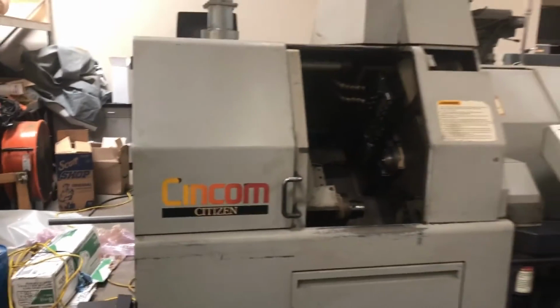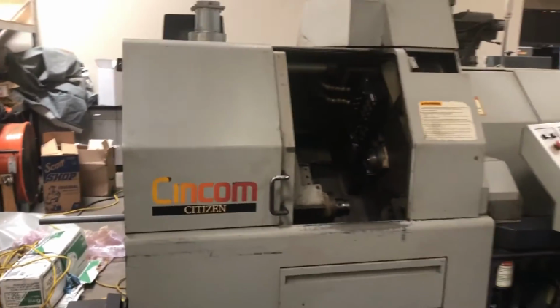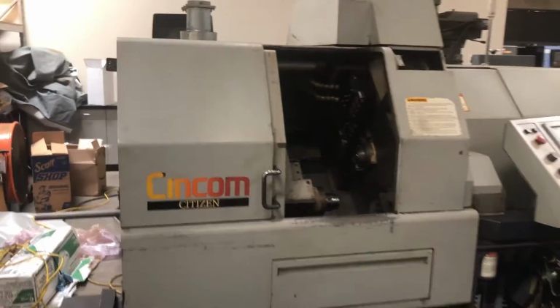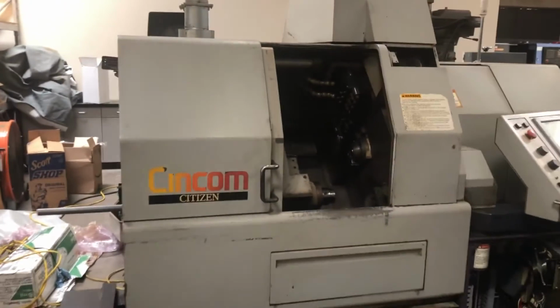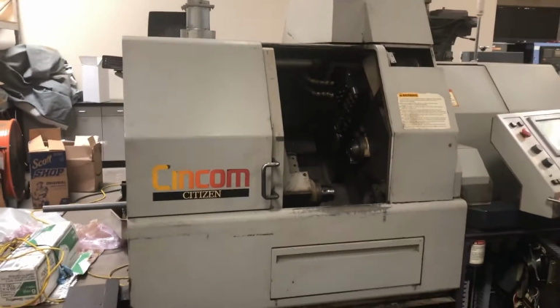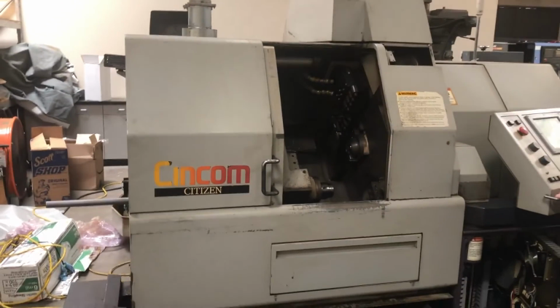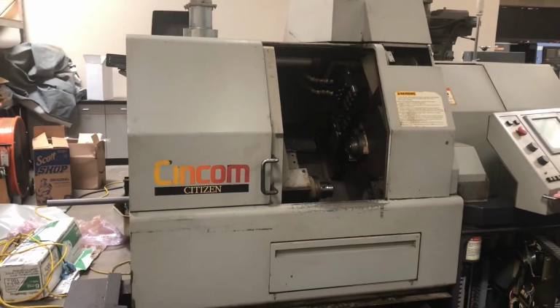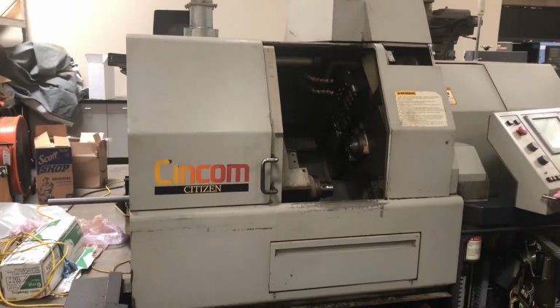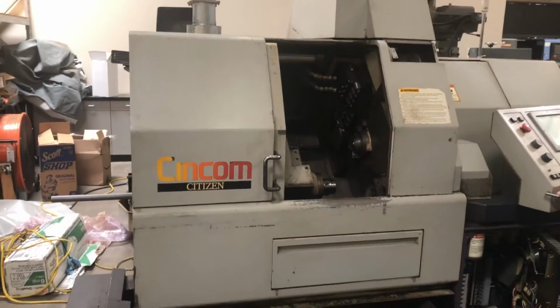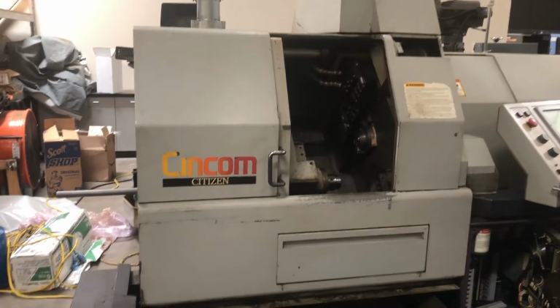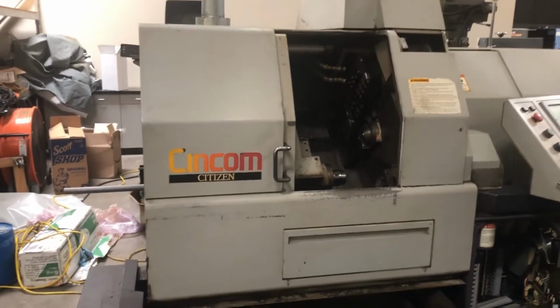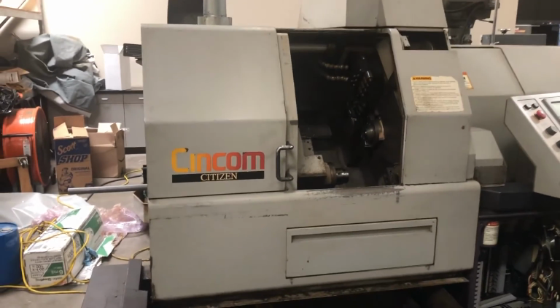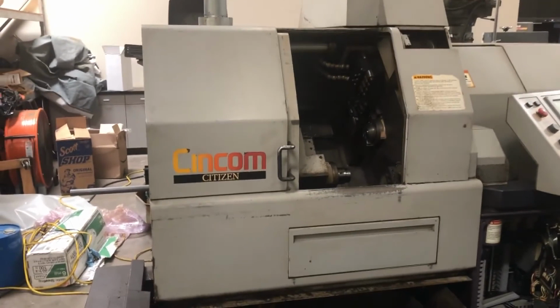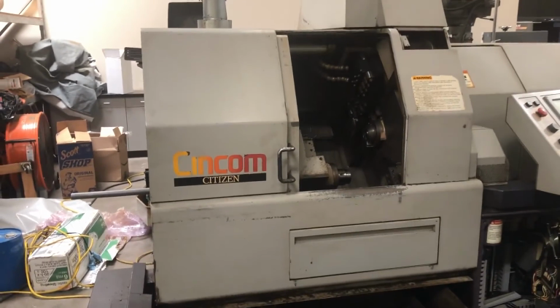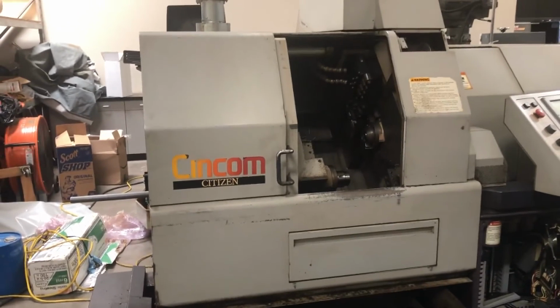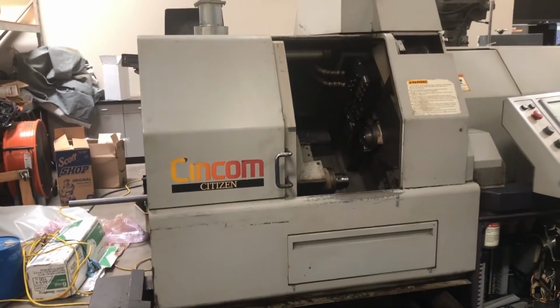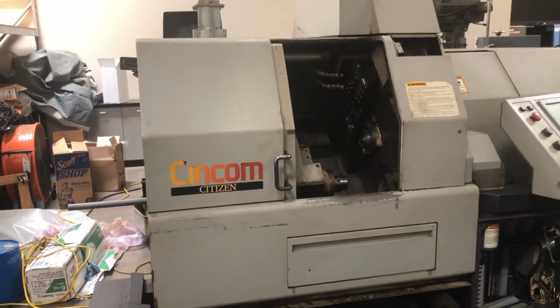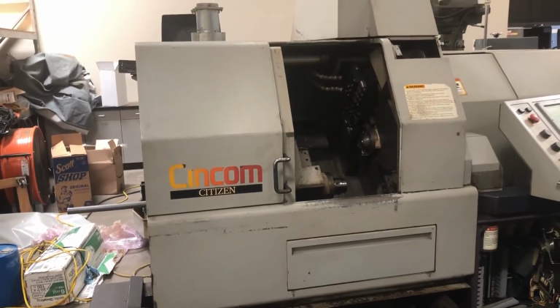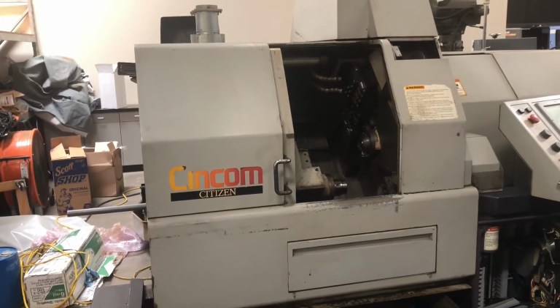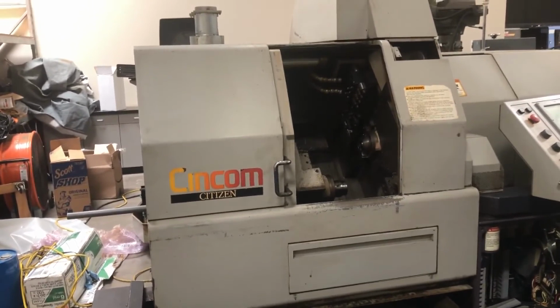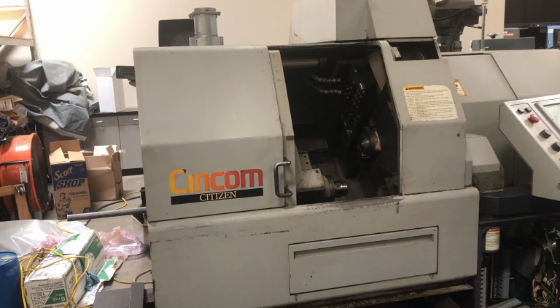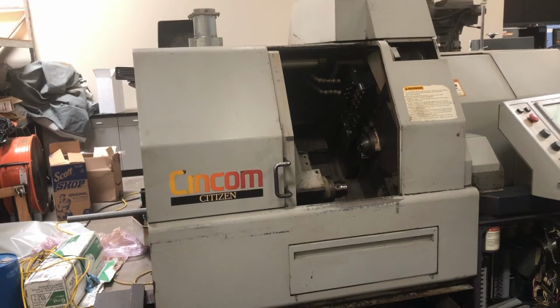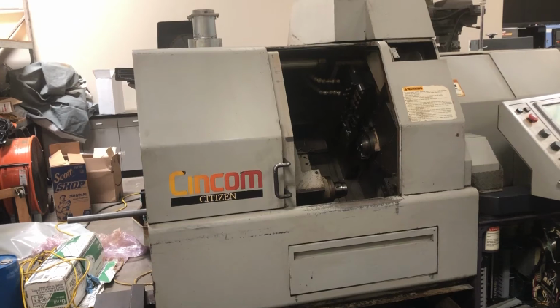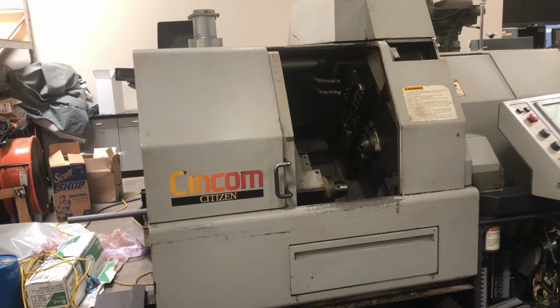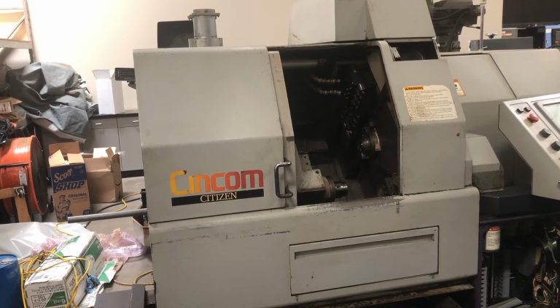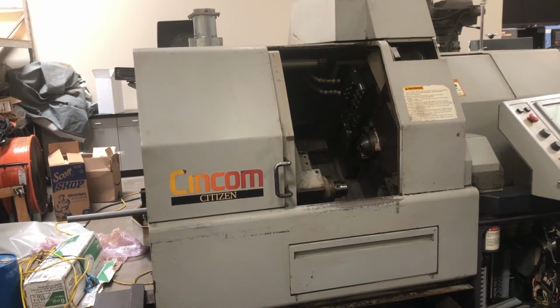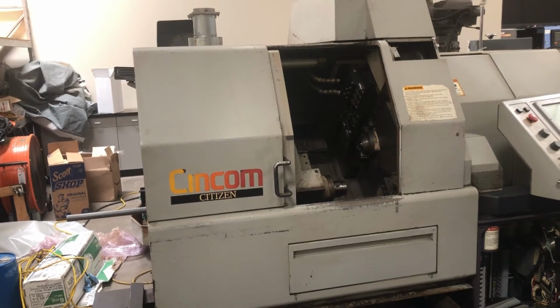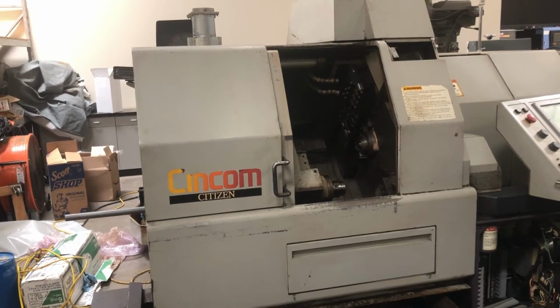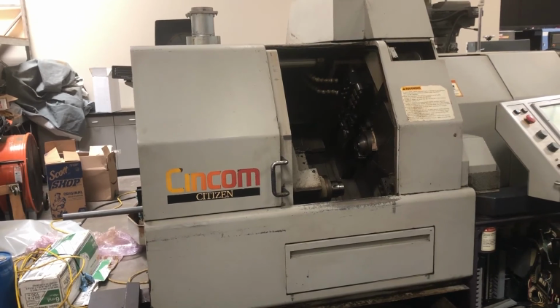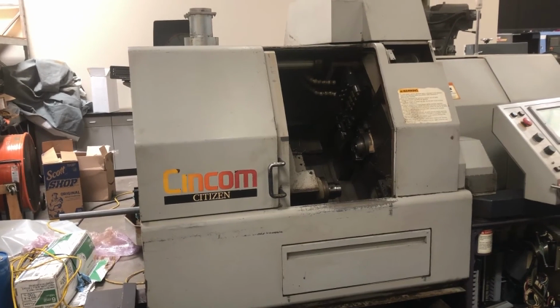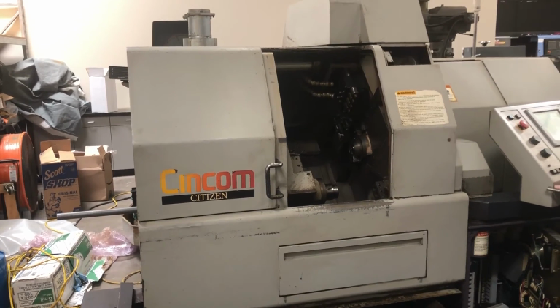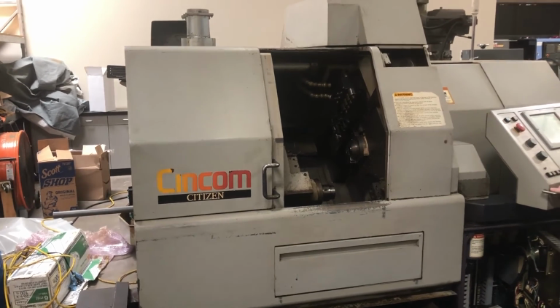This concludes the video presentation of the Citizen L32 Type 7.